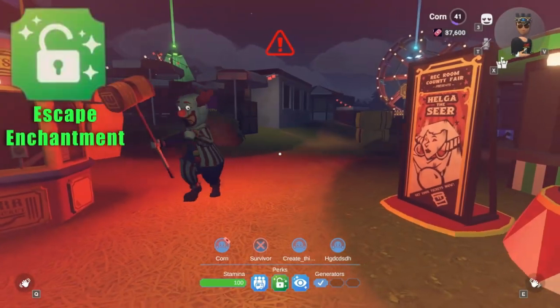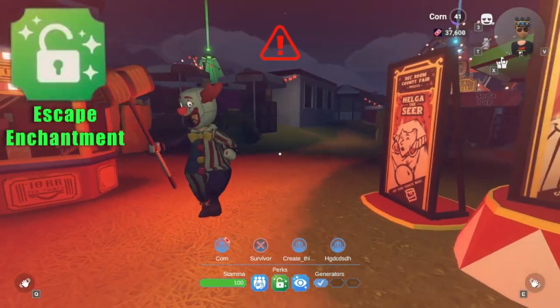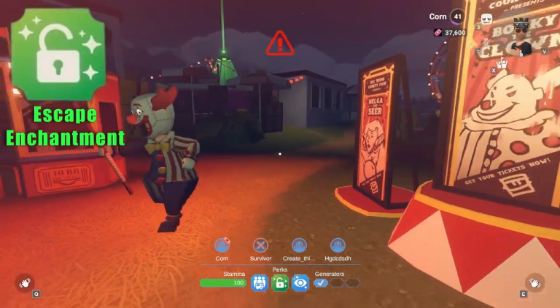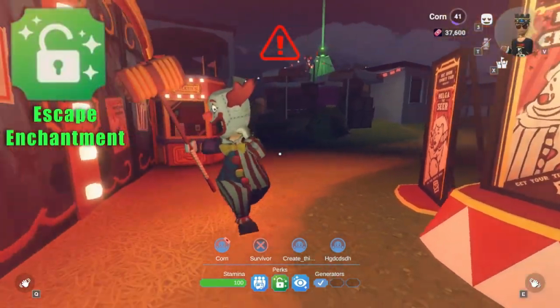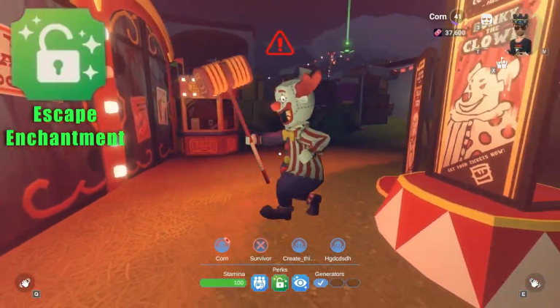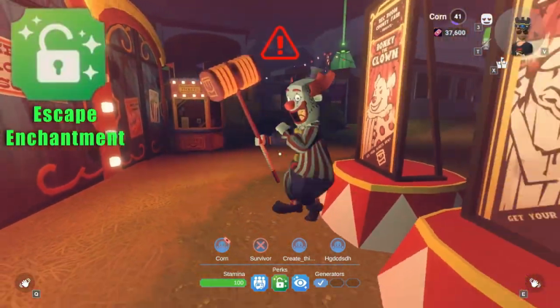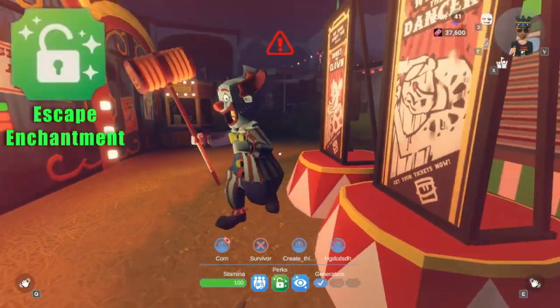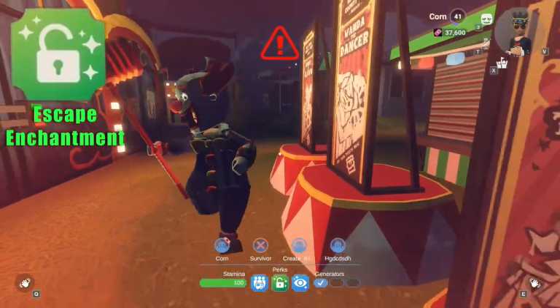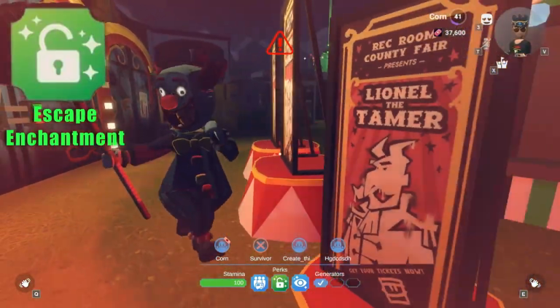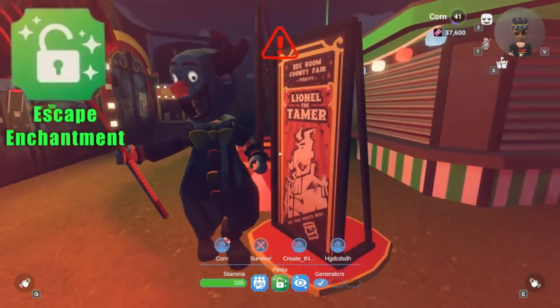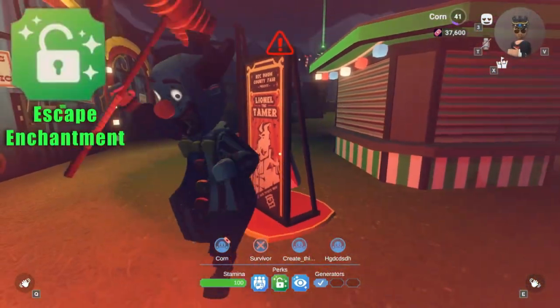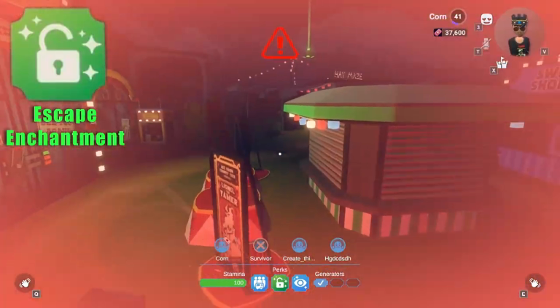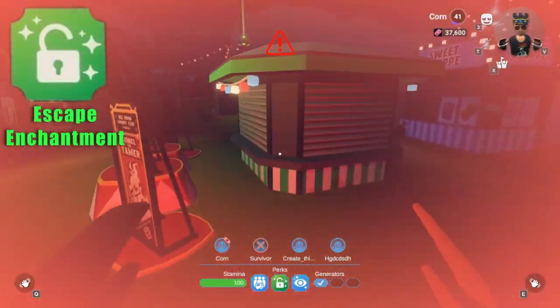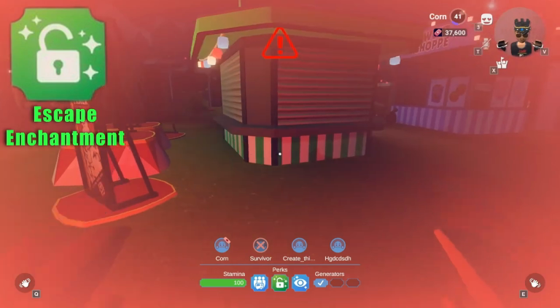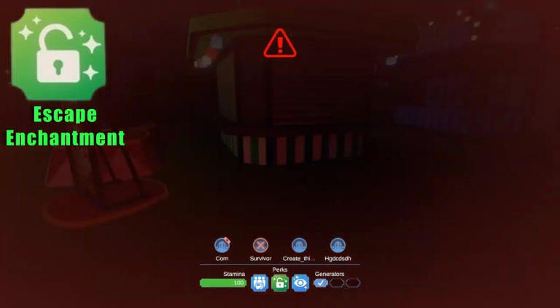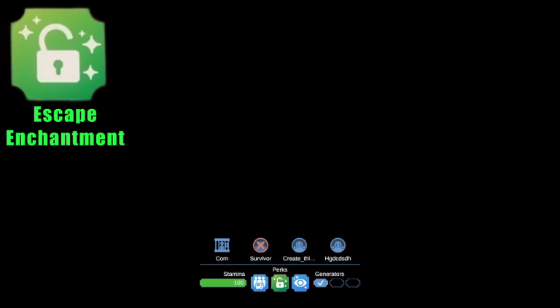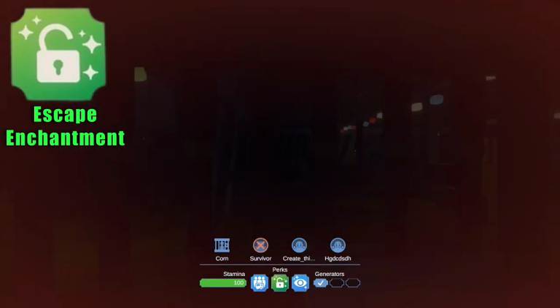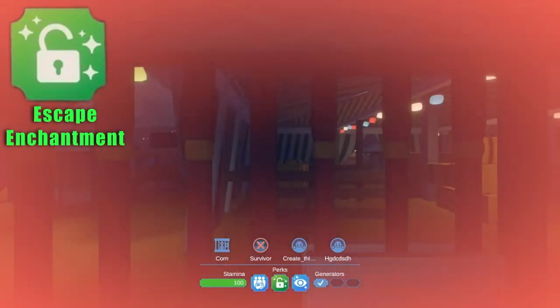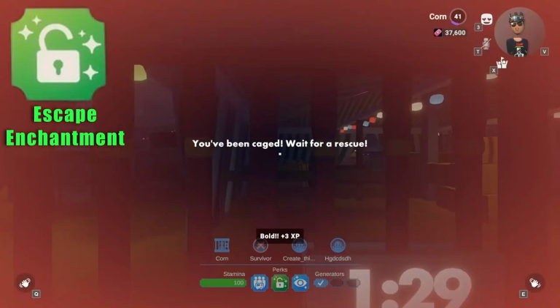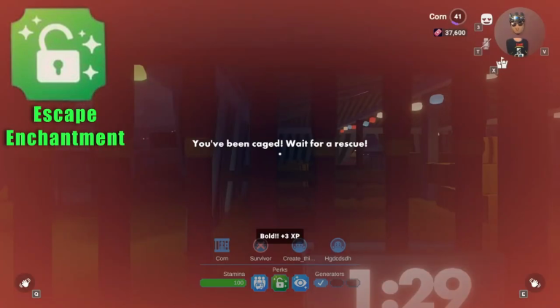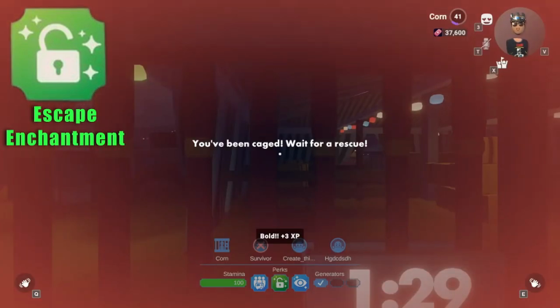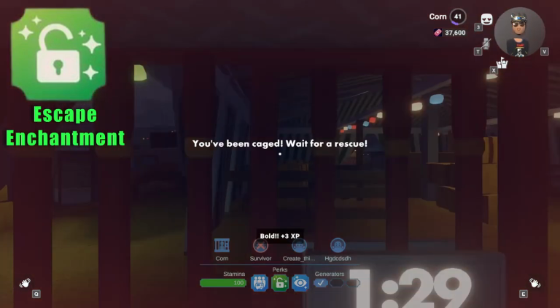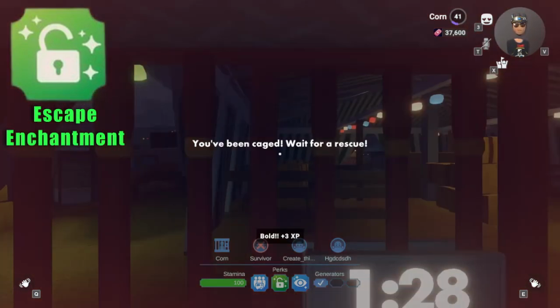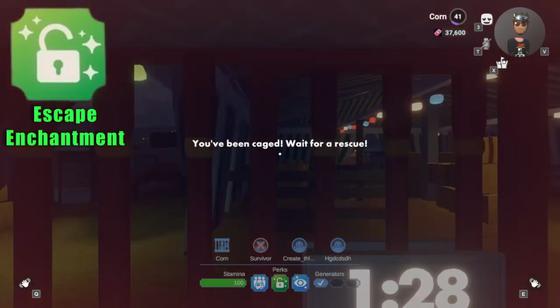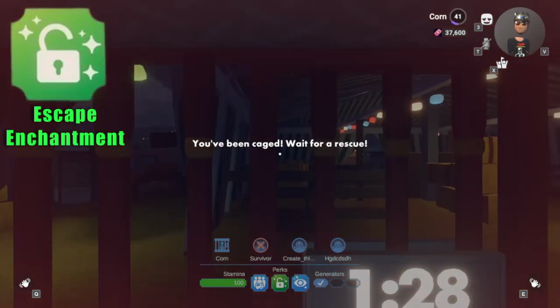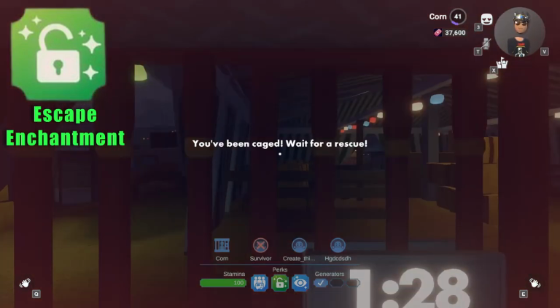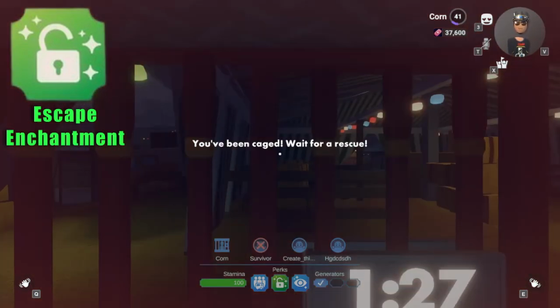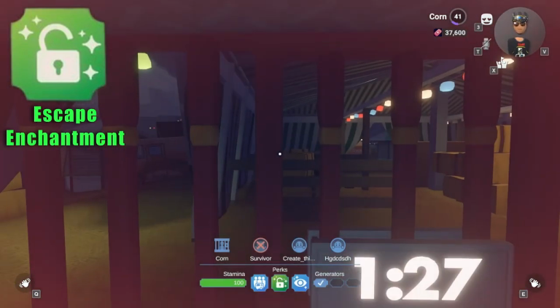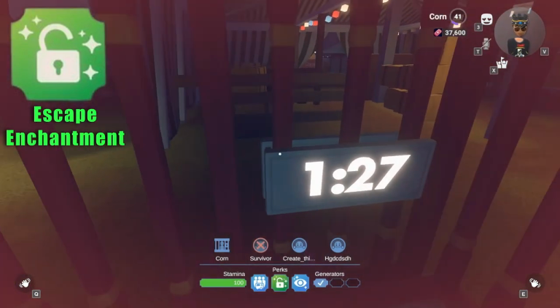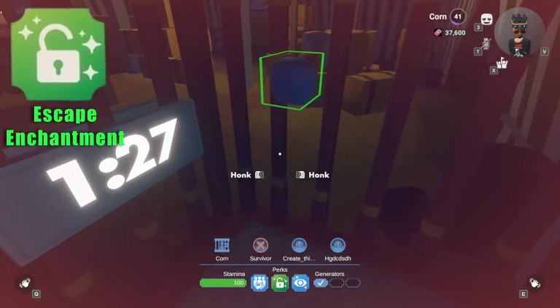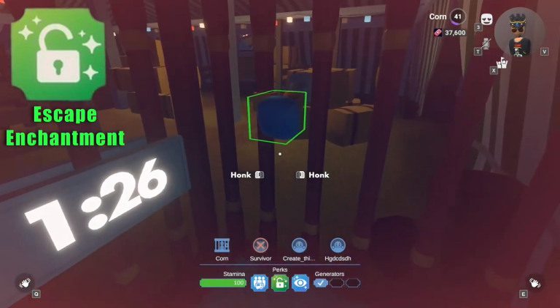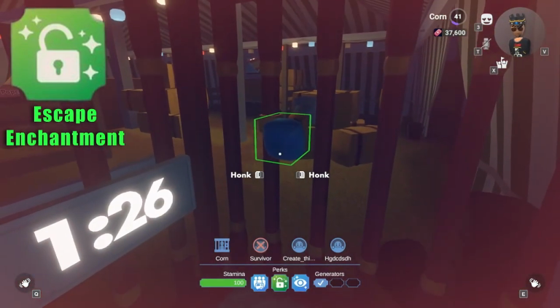Escape Enchantment is my pick as the best perk, as it allows you to free yourself from being caged — but use it carefully as Bonky may be nearby.